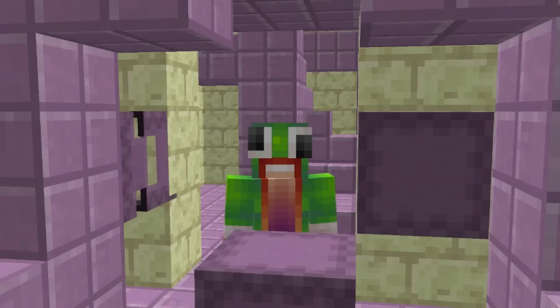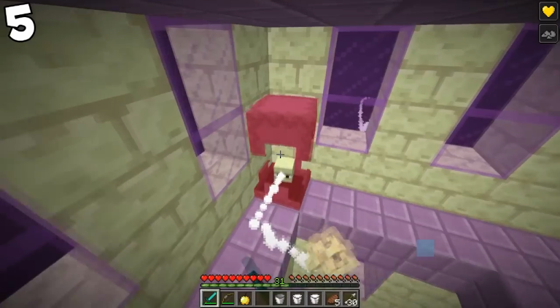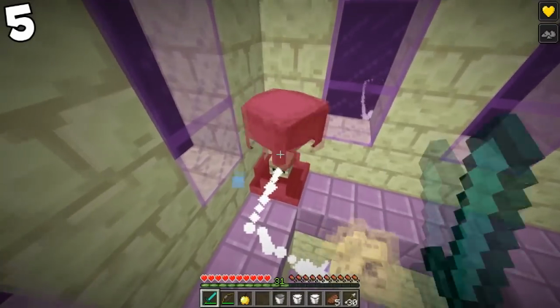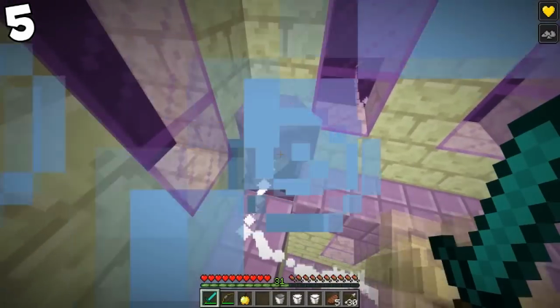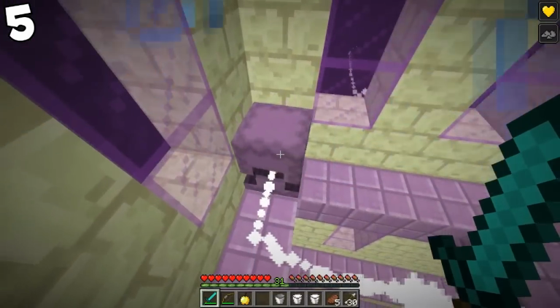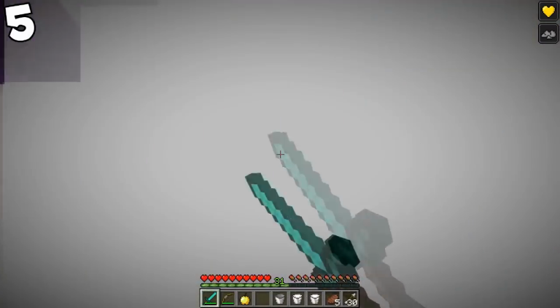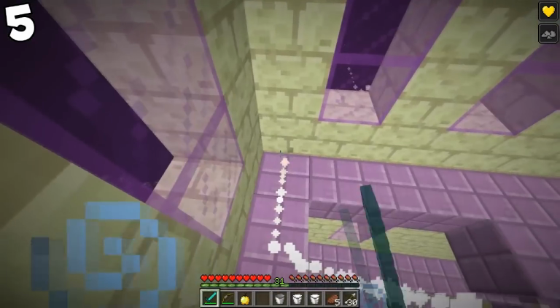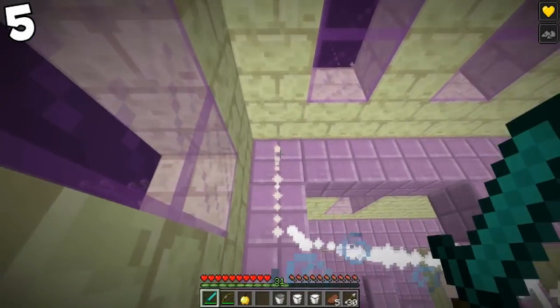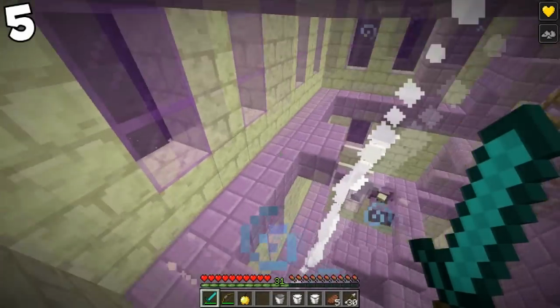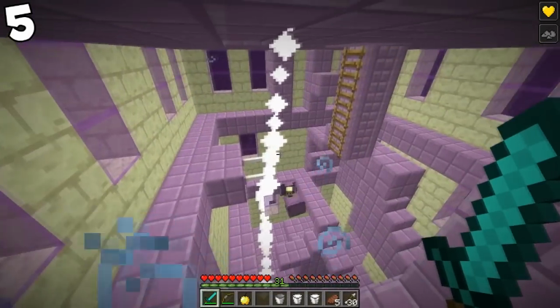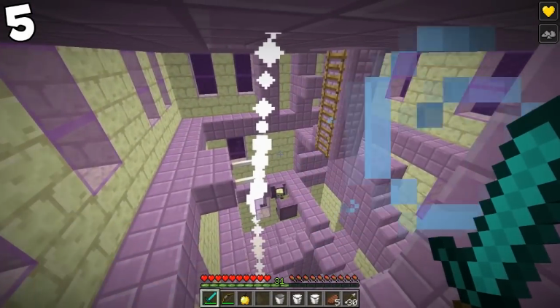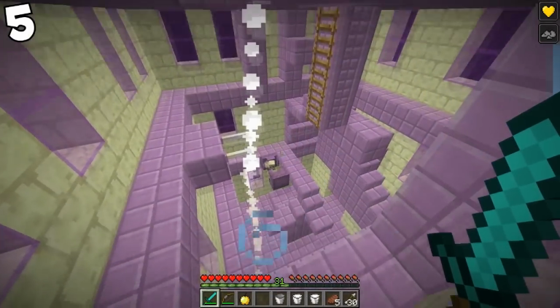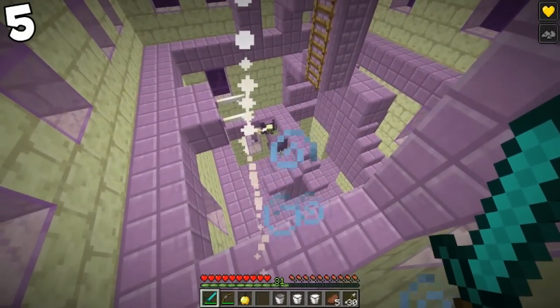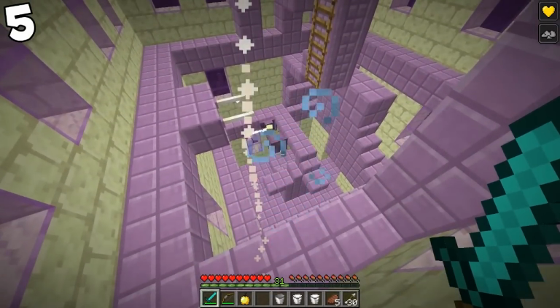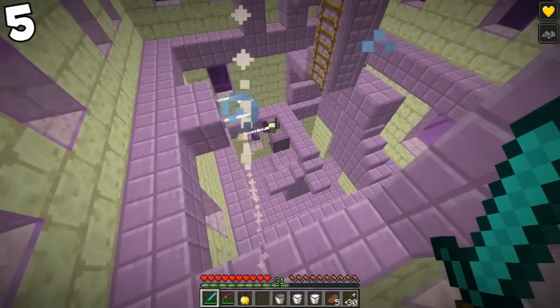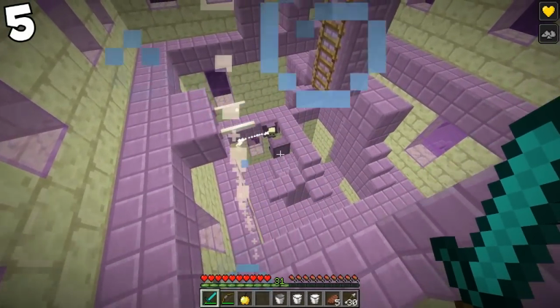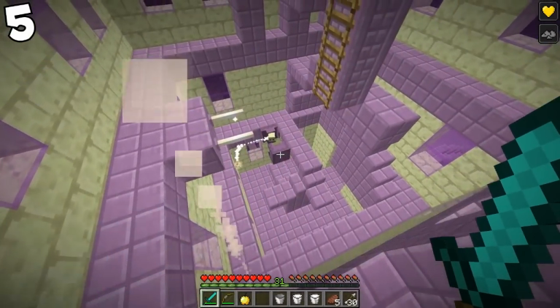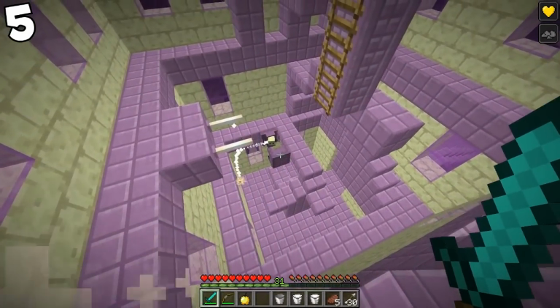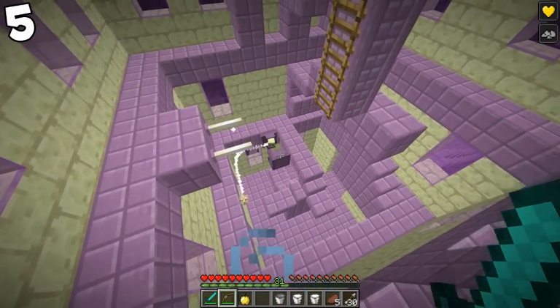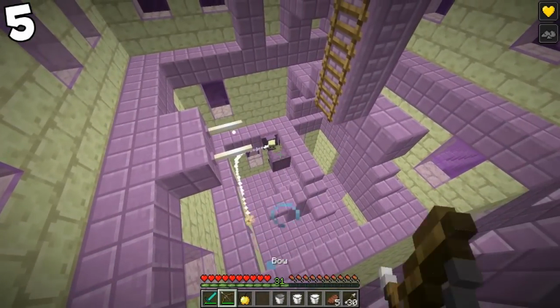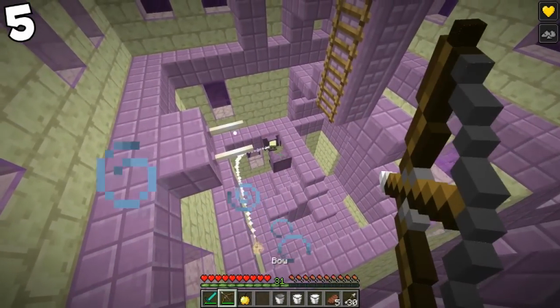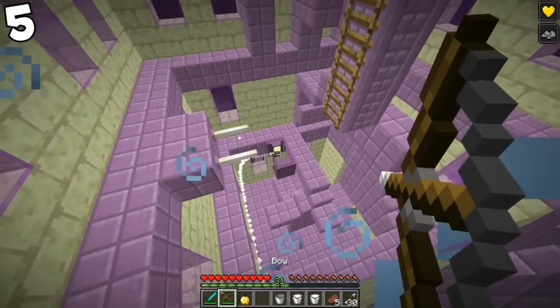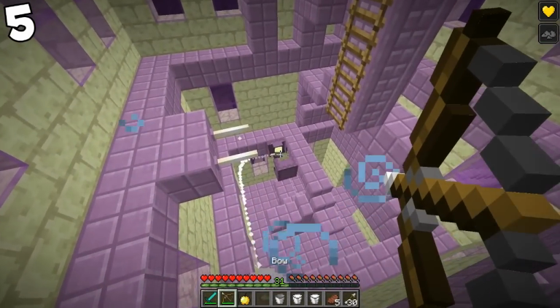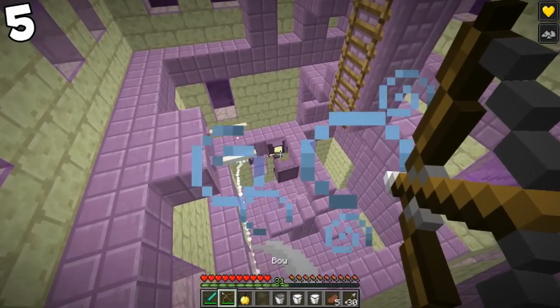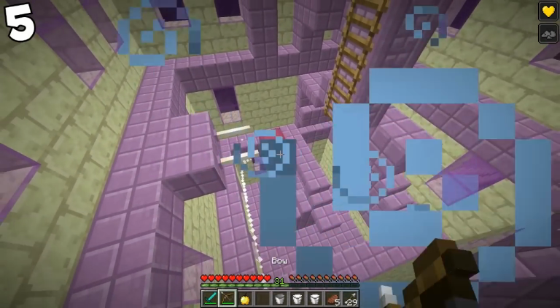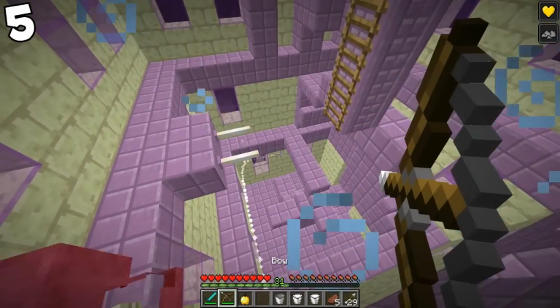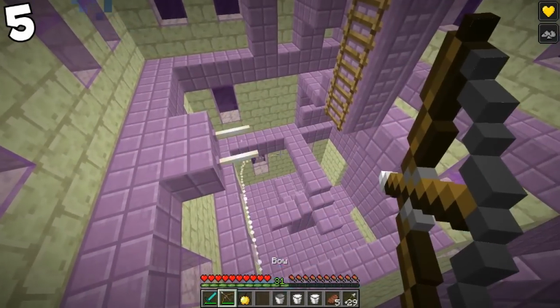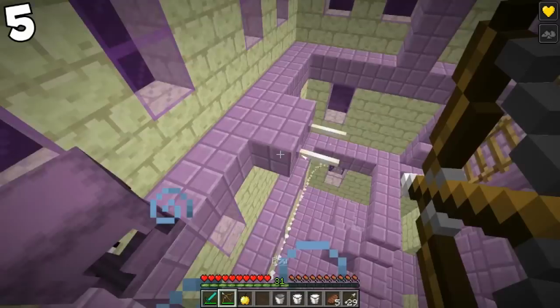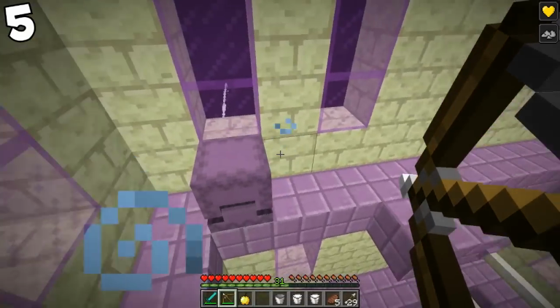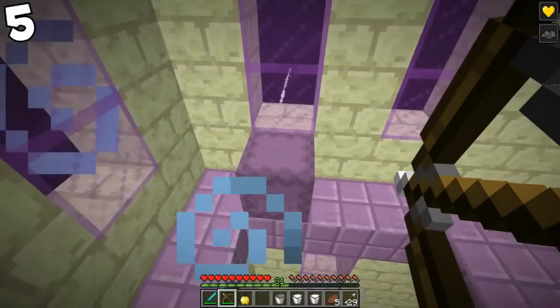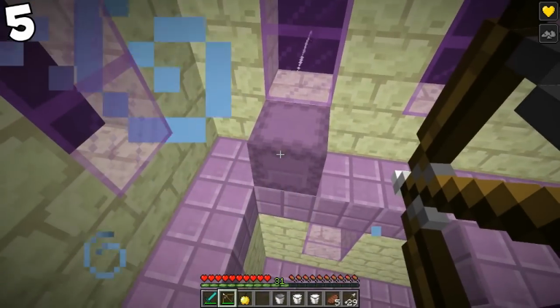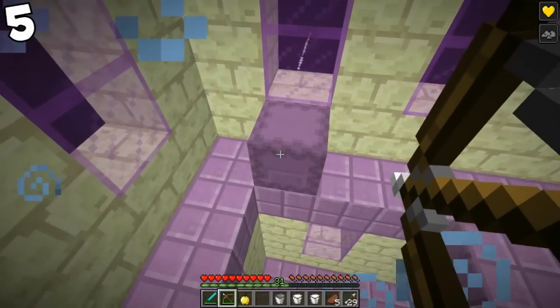When a shulker is less than half health, it has a 25% chance of teleporting away from its position.